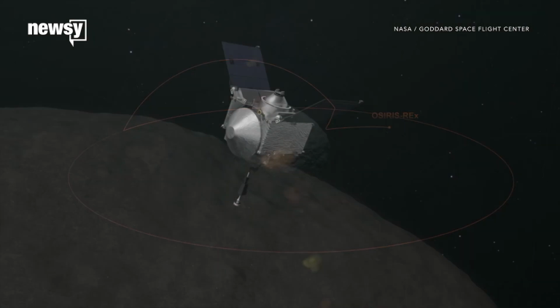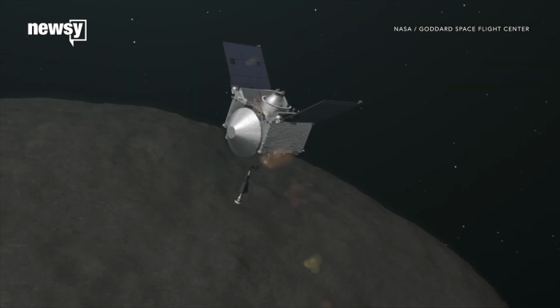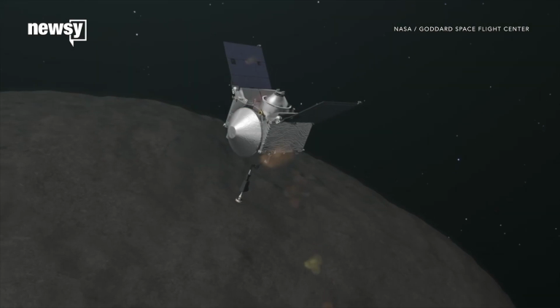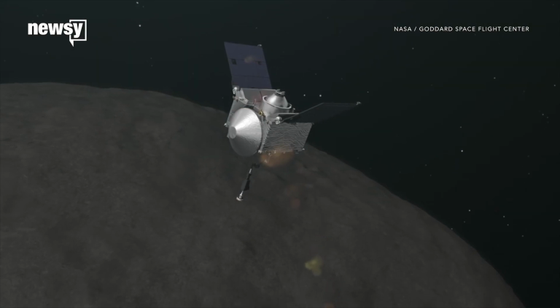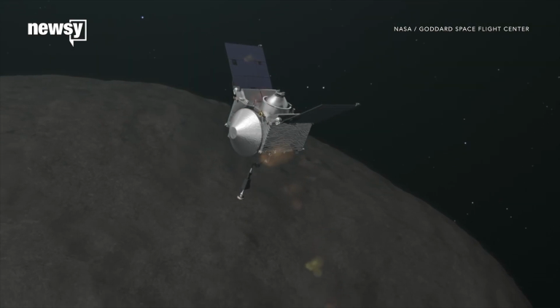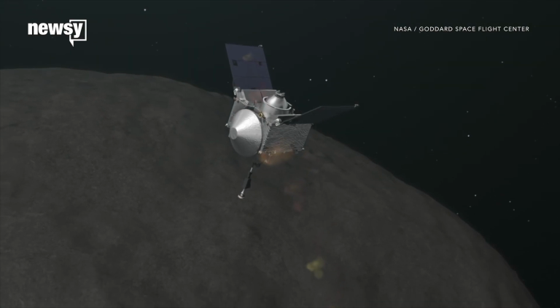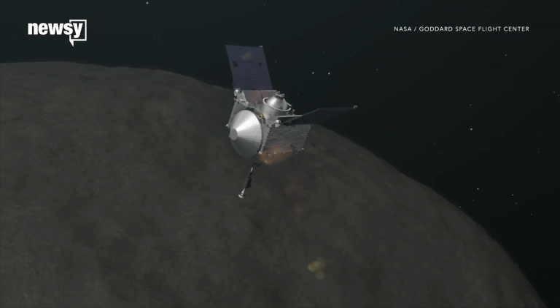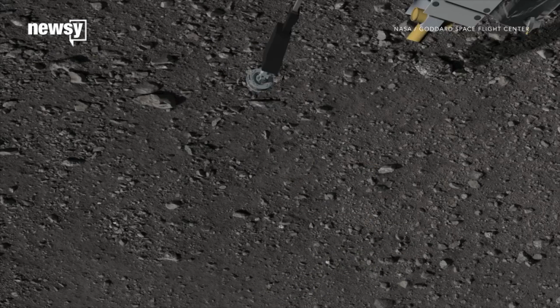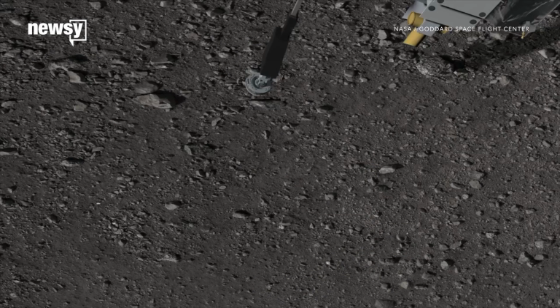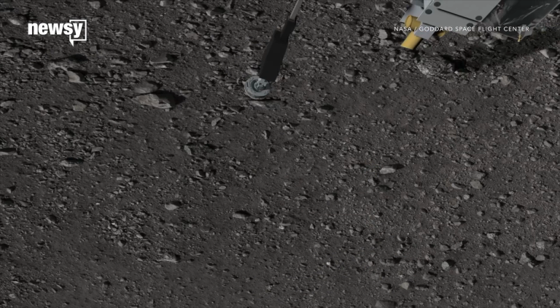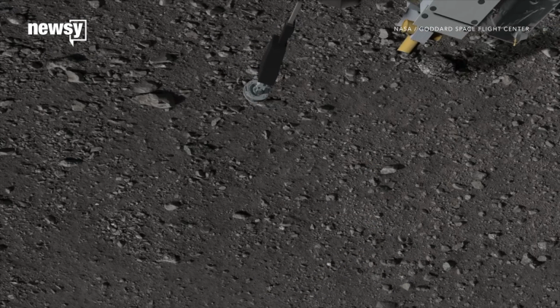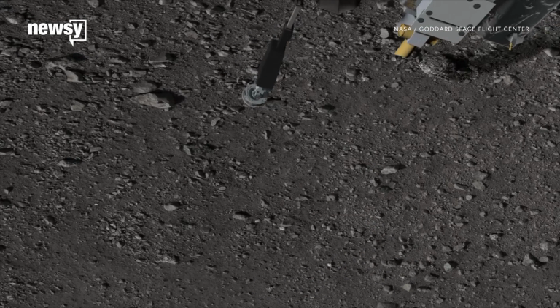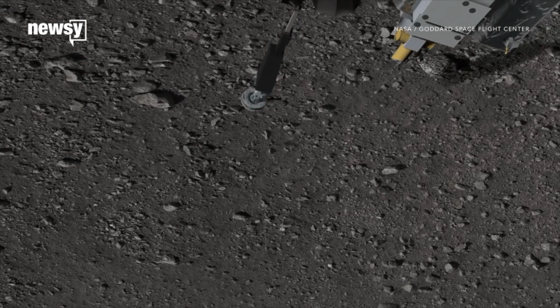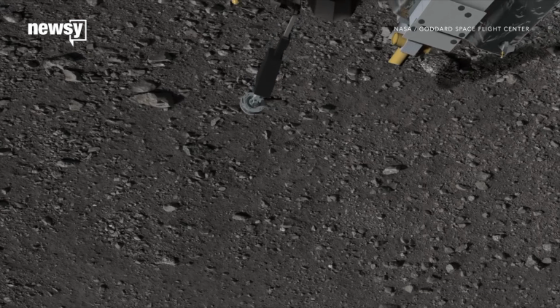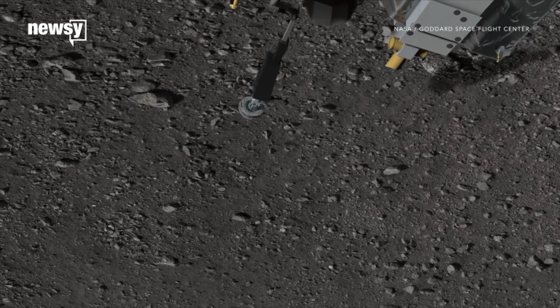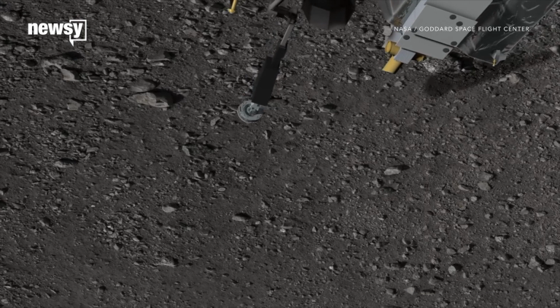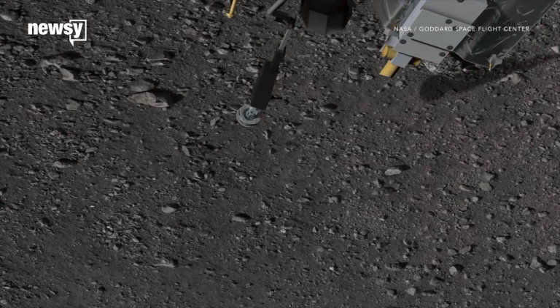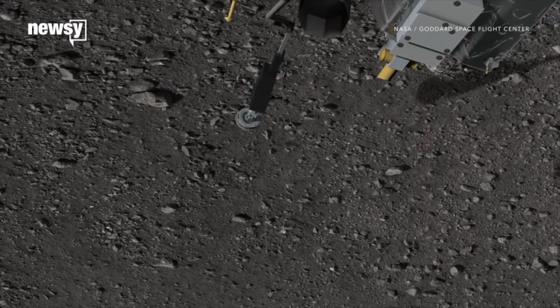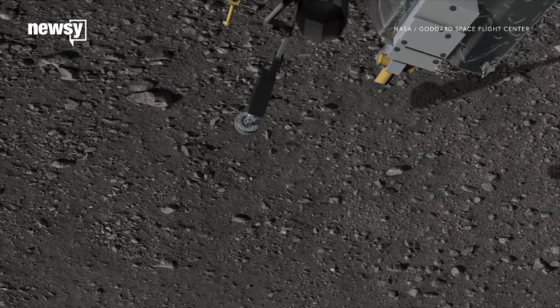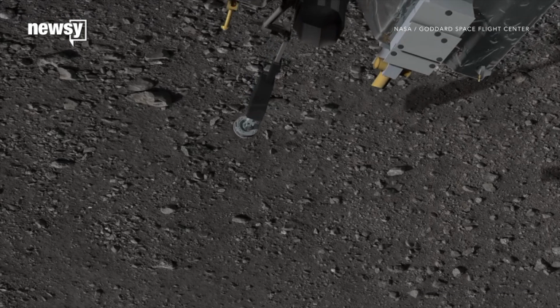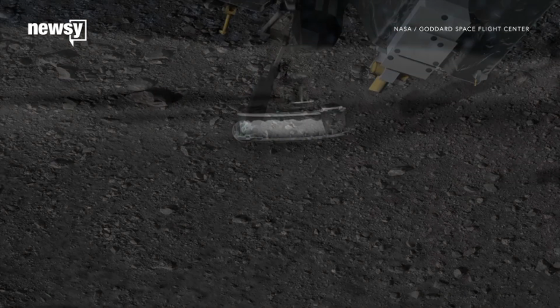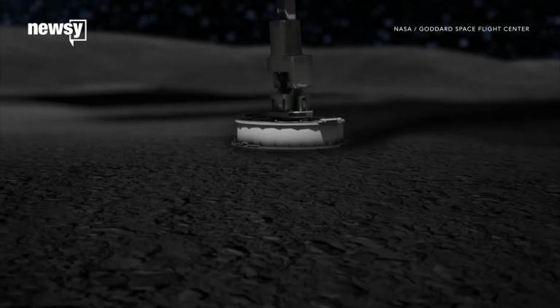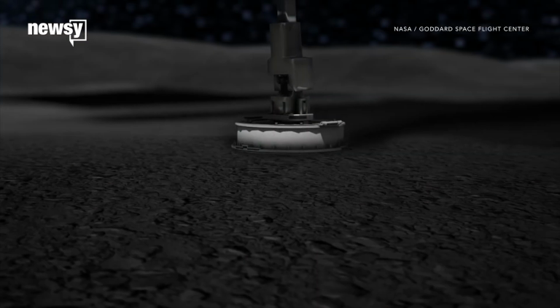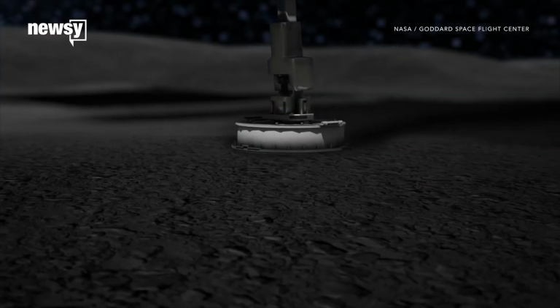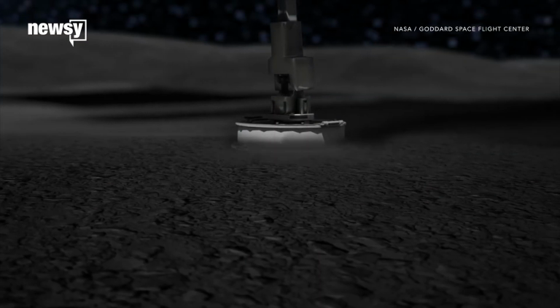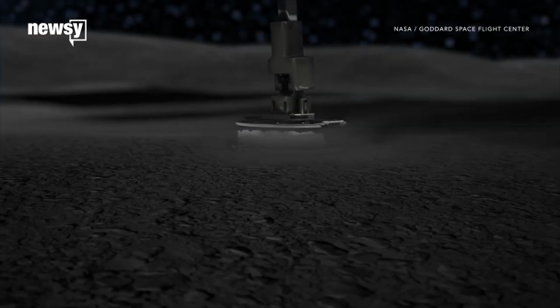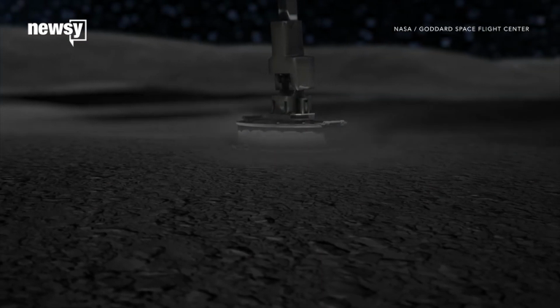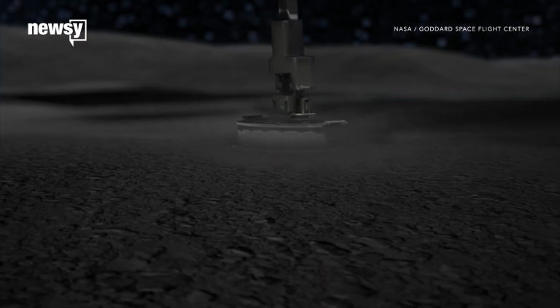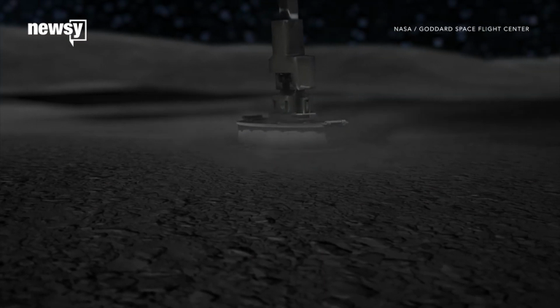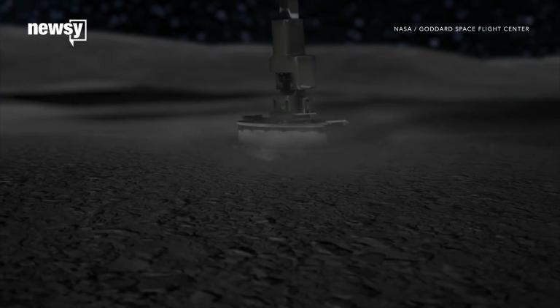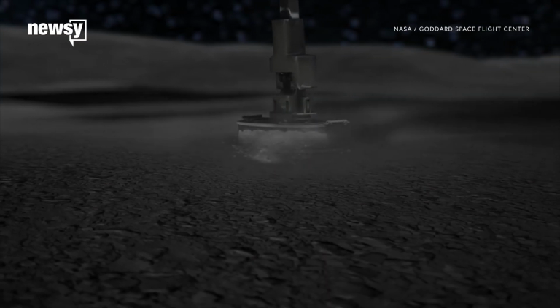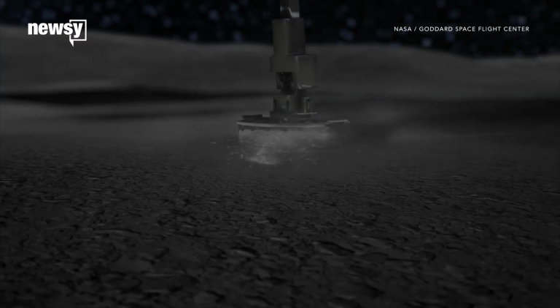The probe's main mission is to return at least two ounces of Bennu's material back to Earth.